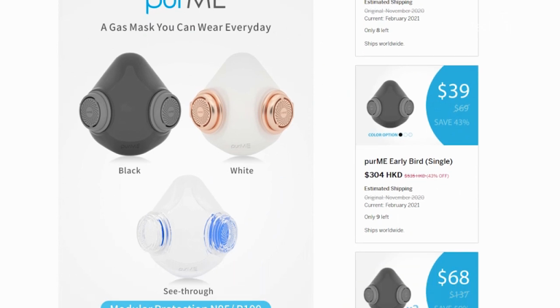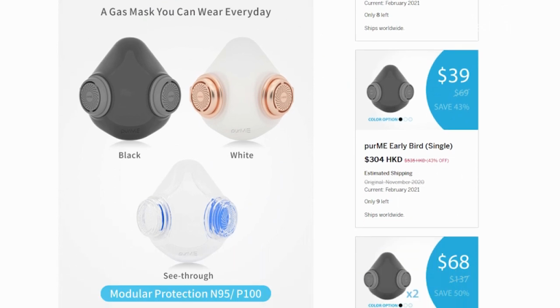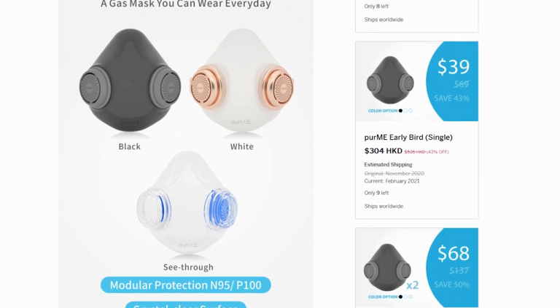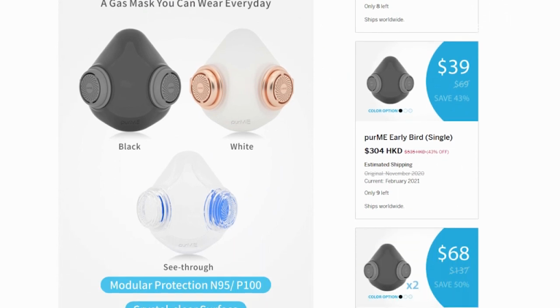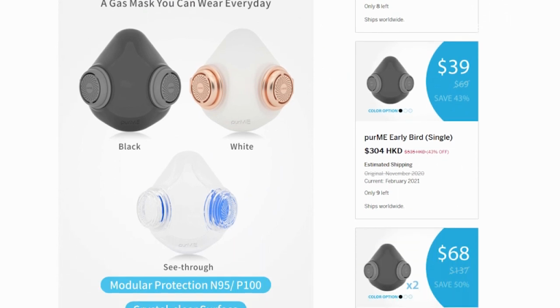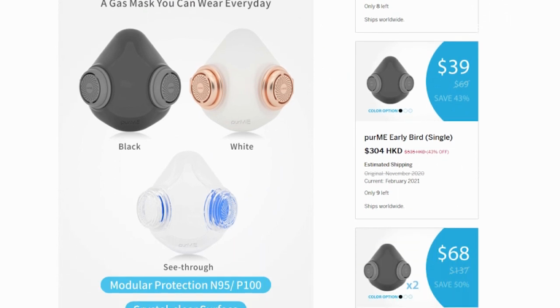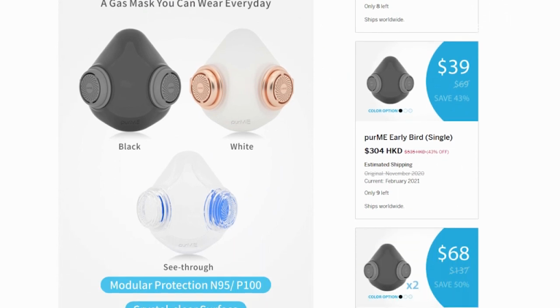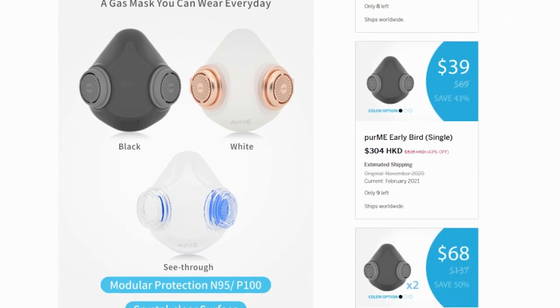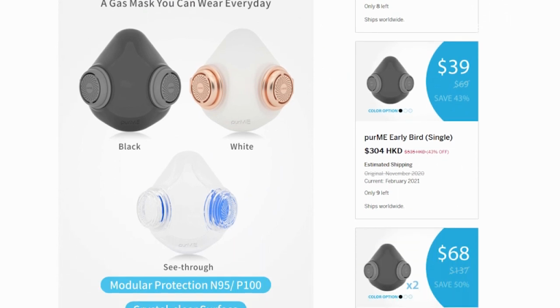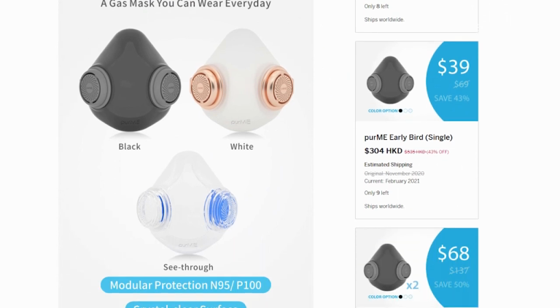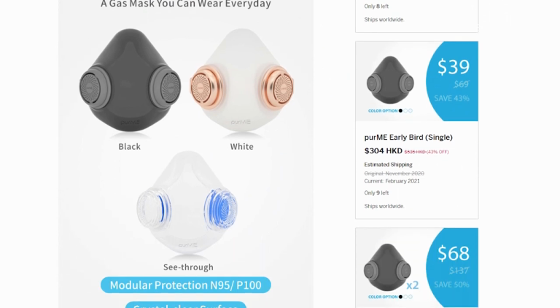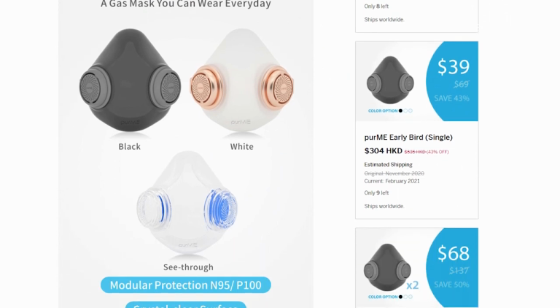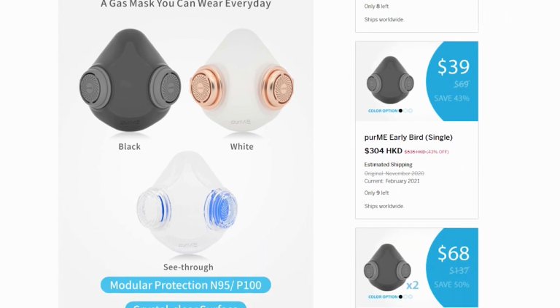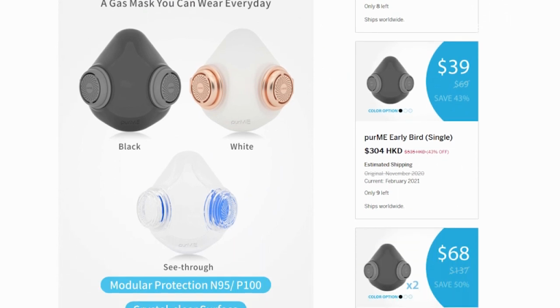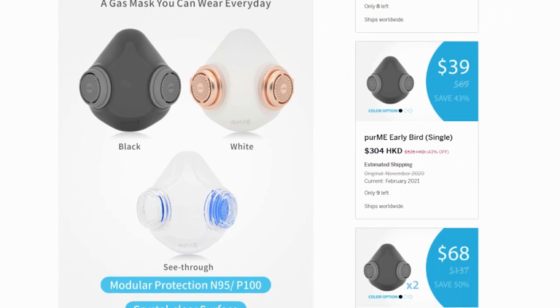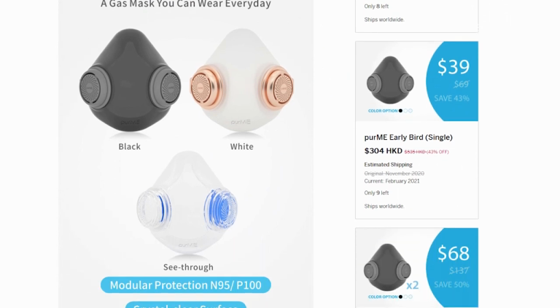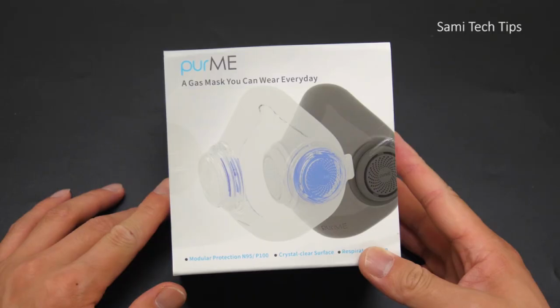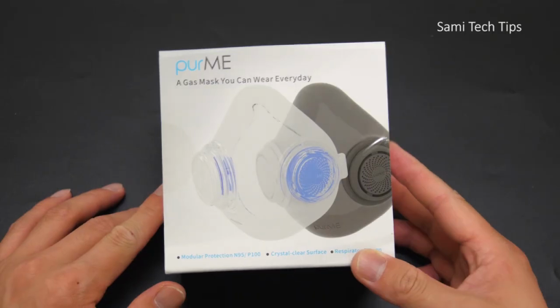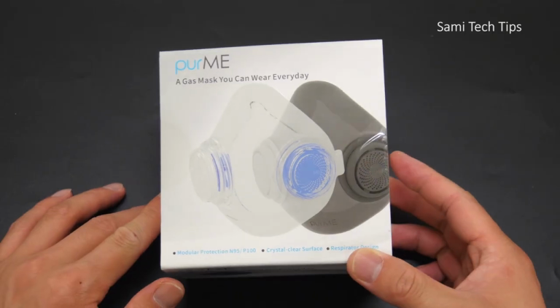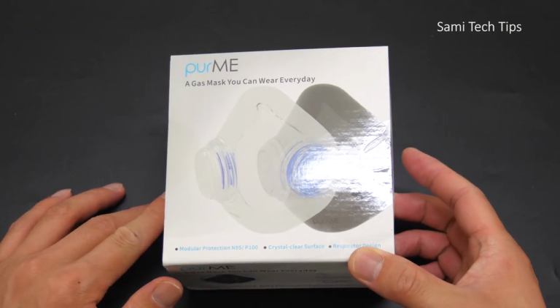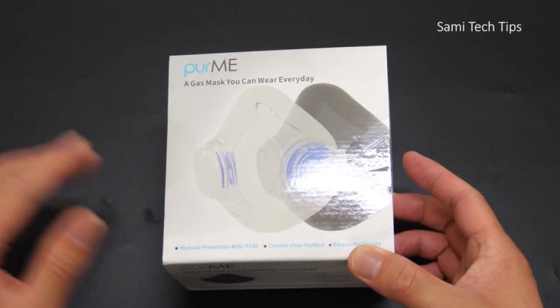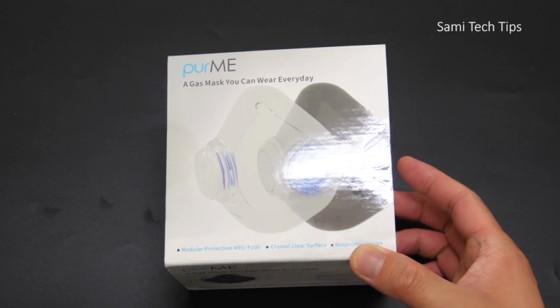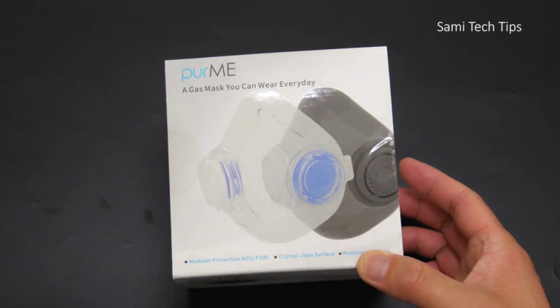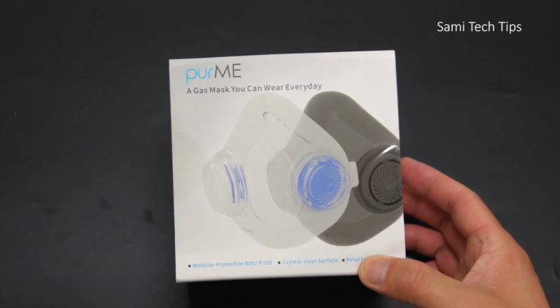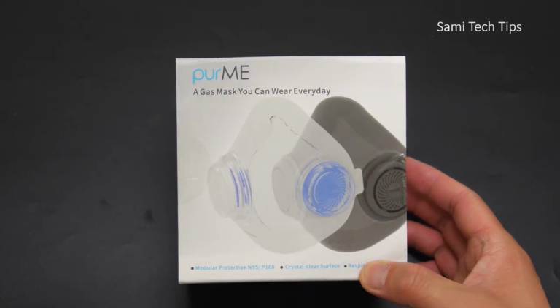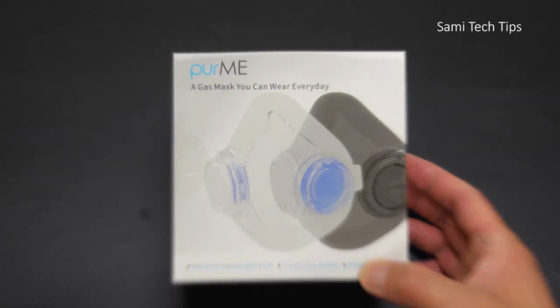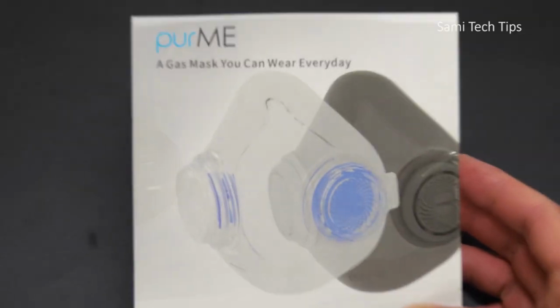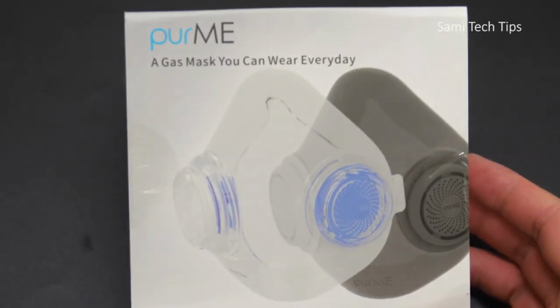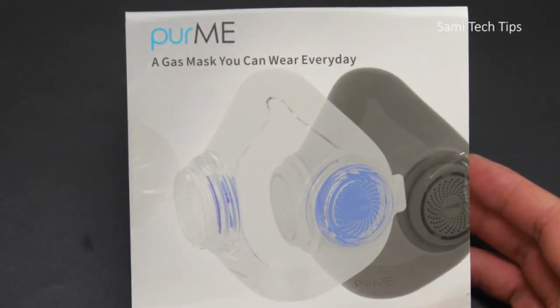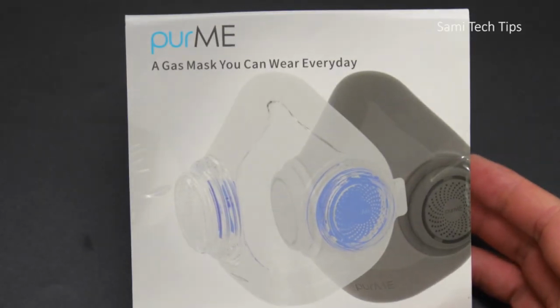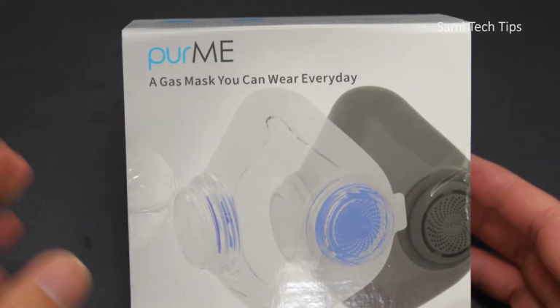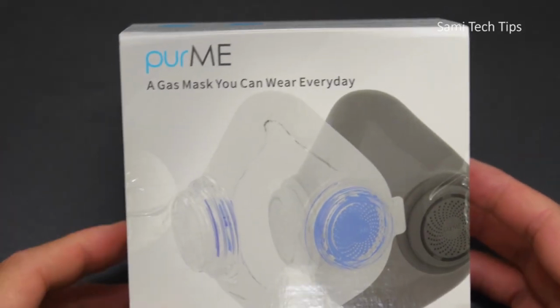Piomi has two other colors, the black and the white one, and Piomi was kind enough to send me the black ones as well.